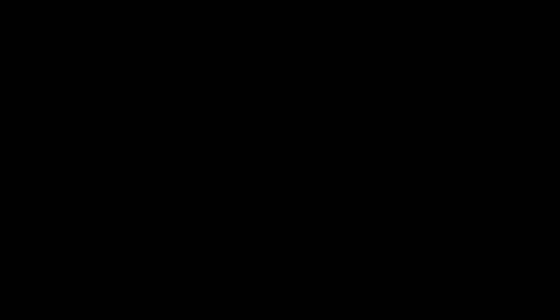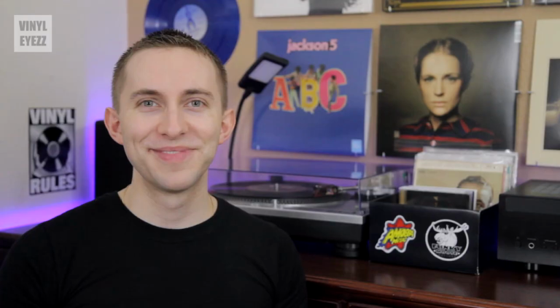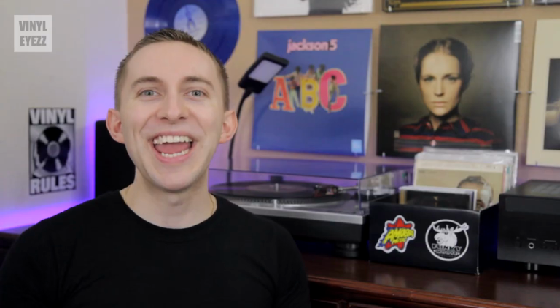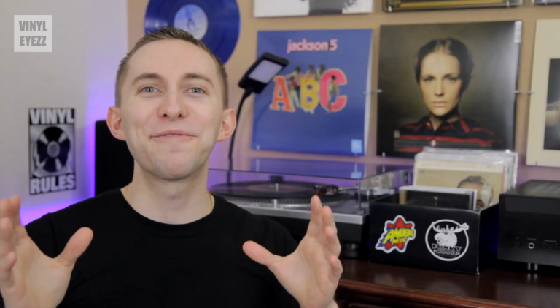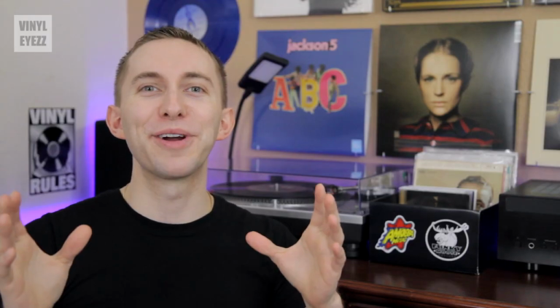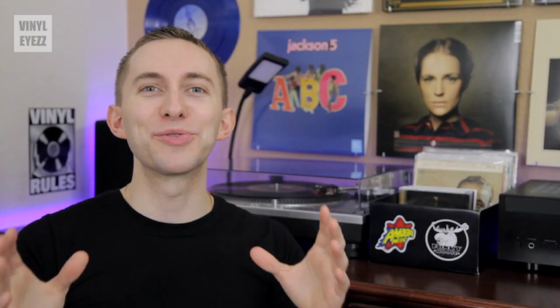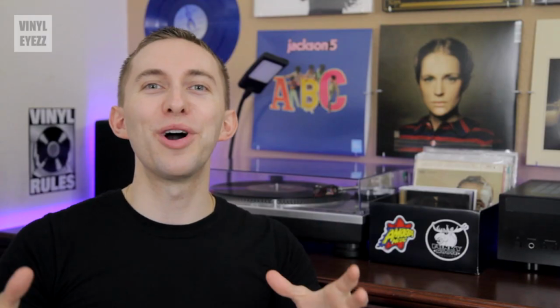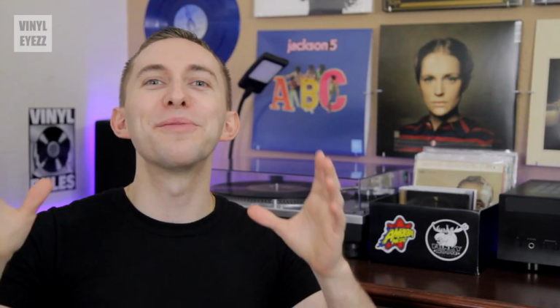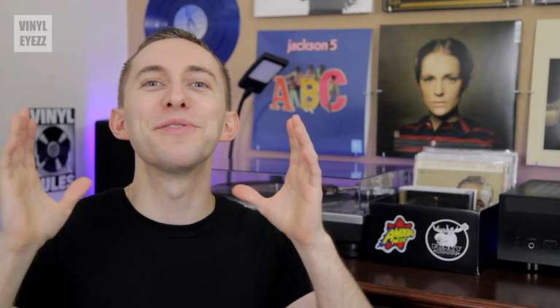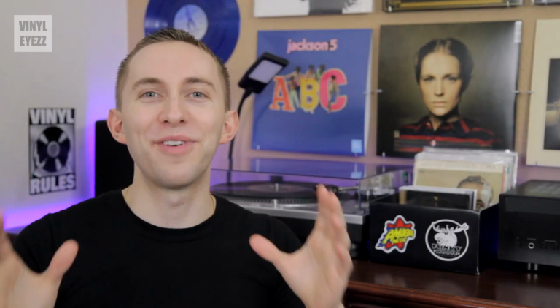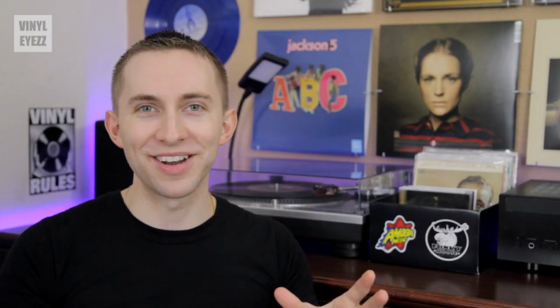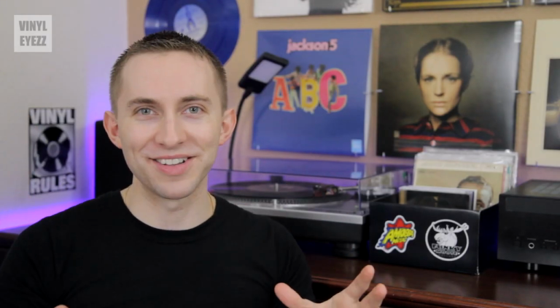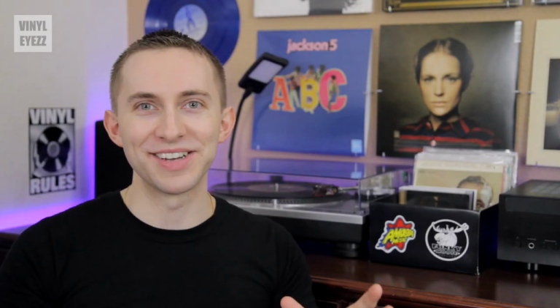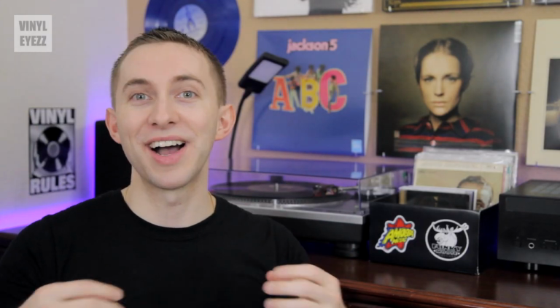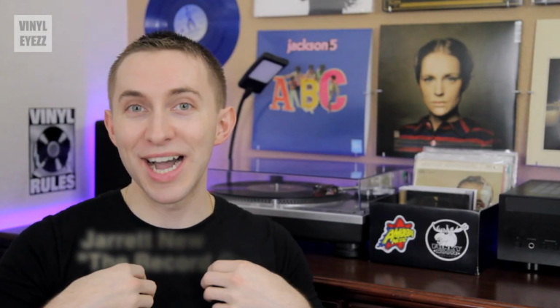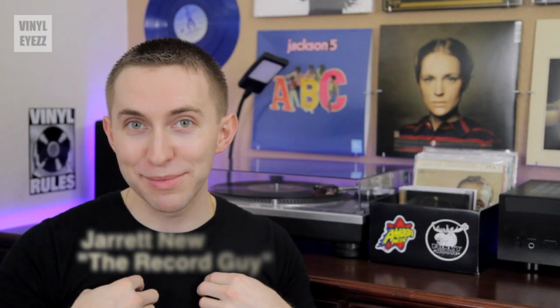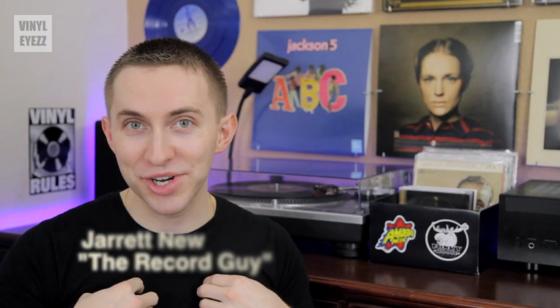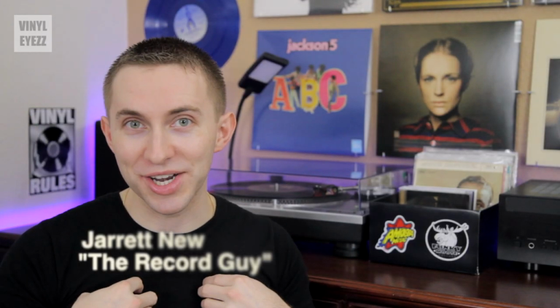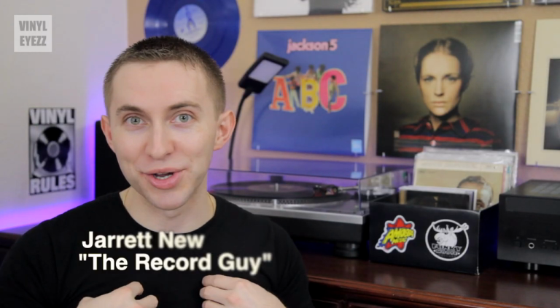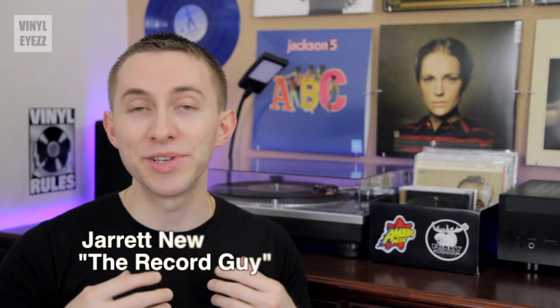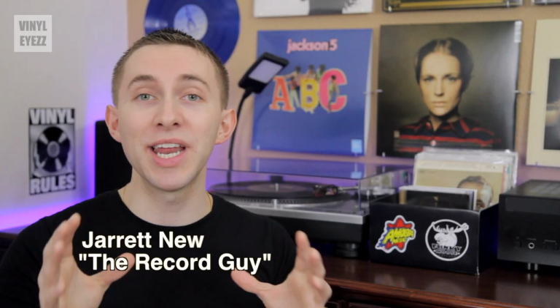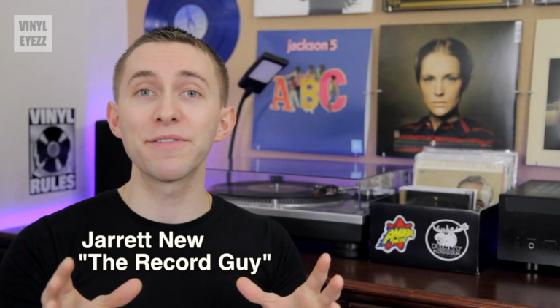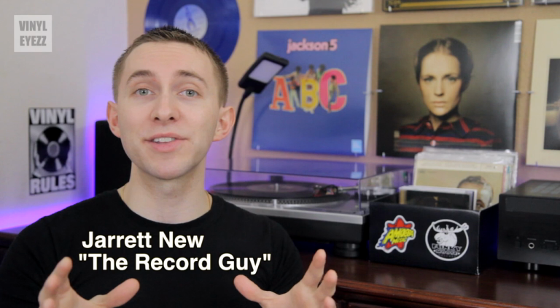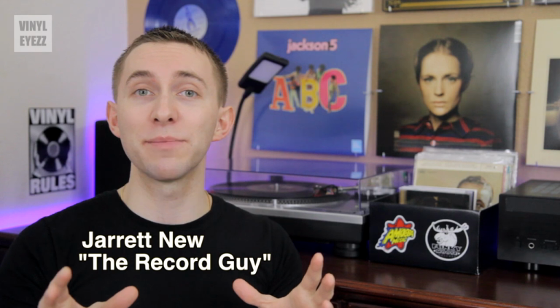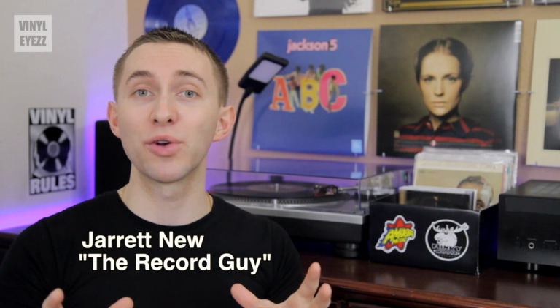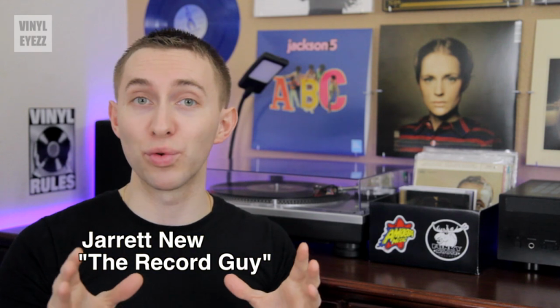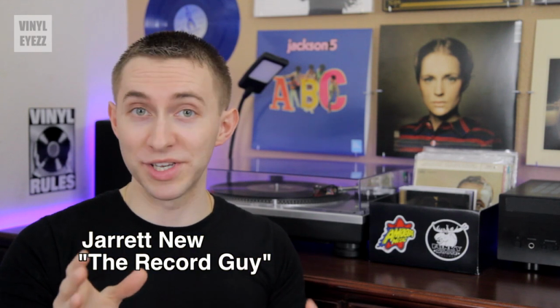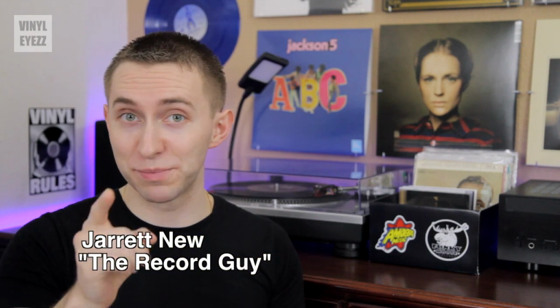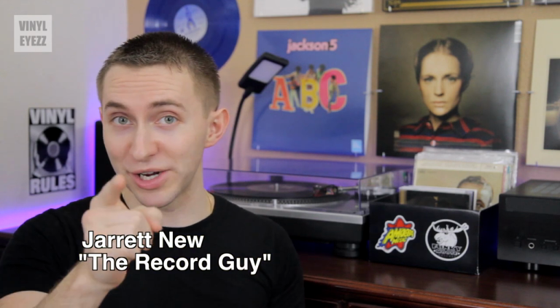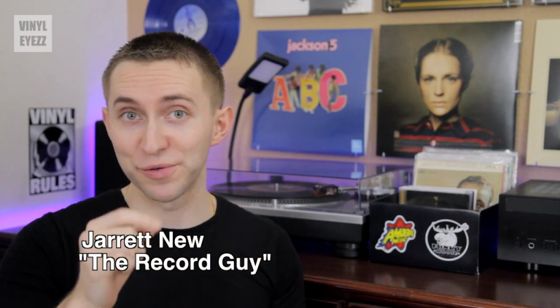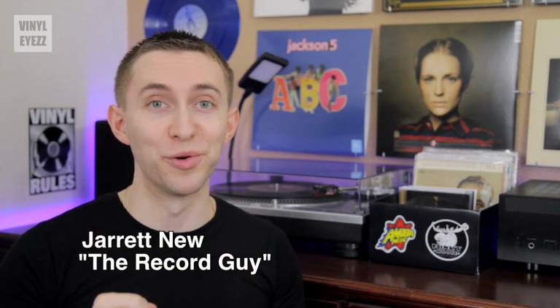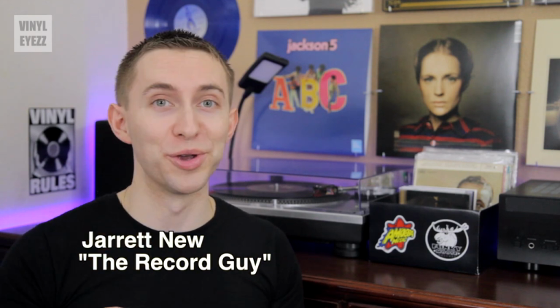Hey friends, welcome to Vinylize. I am Jarrett New and today I've got something really special for you.